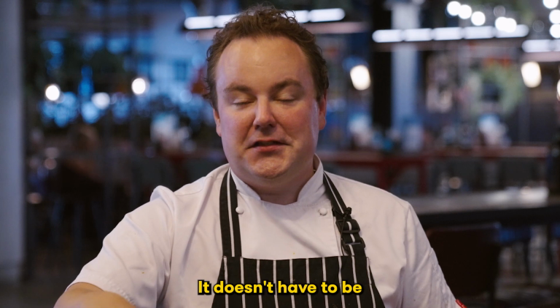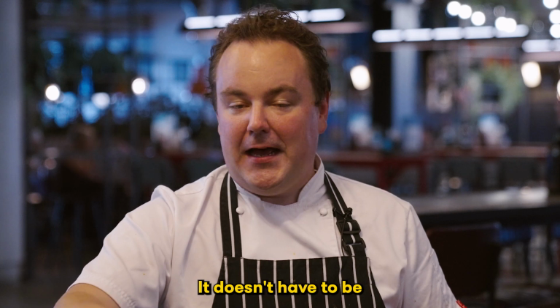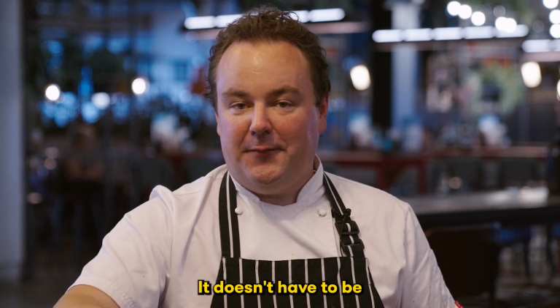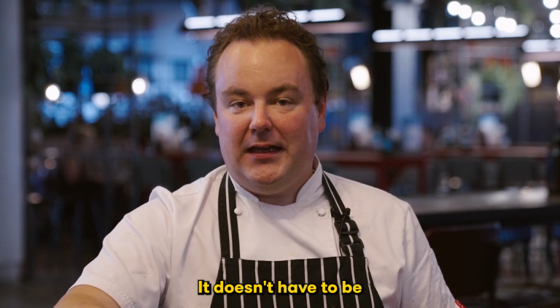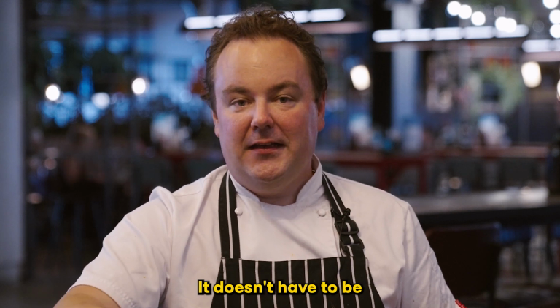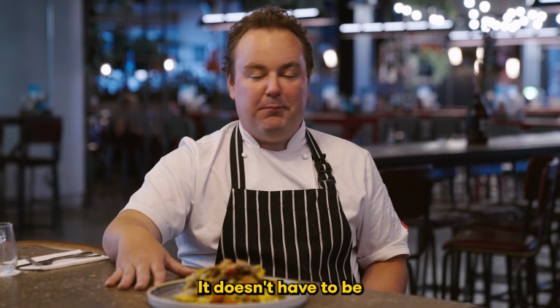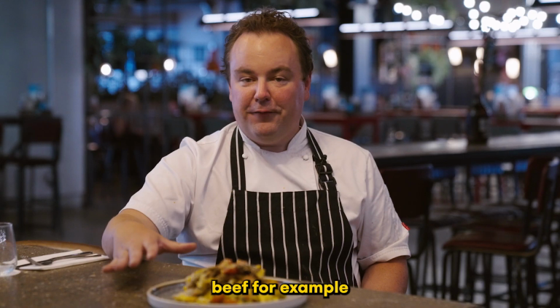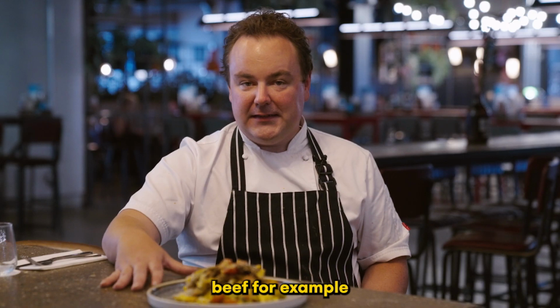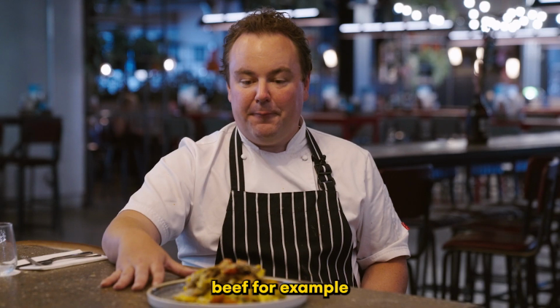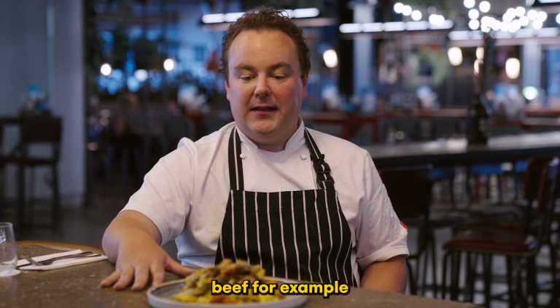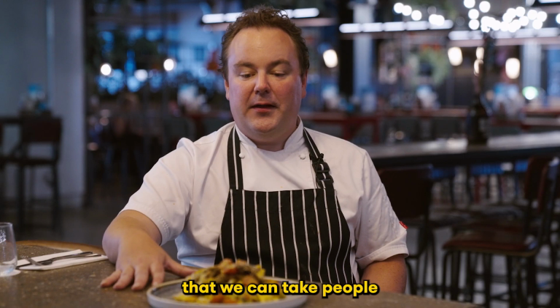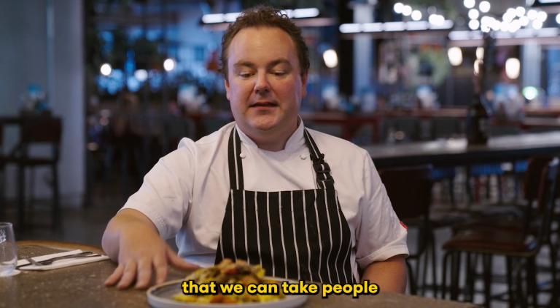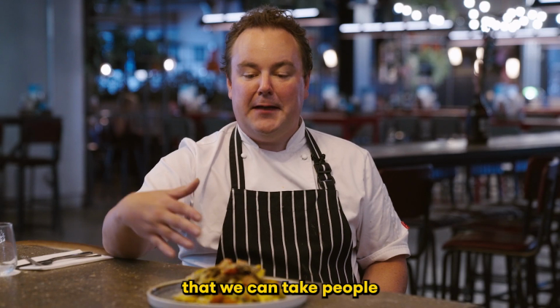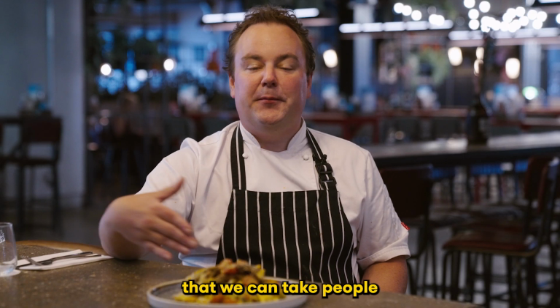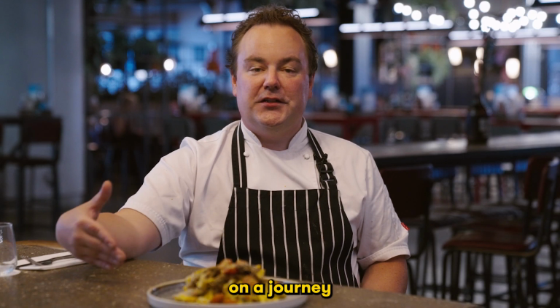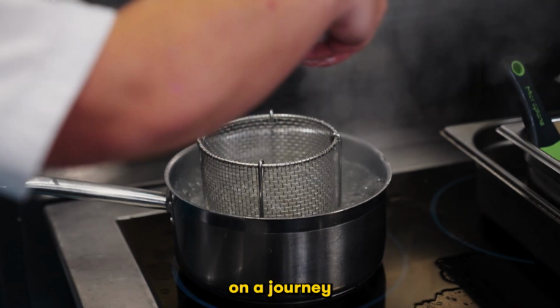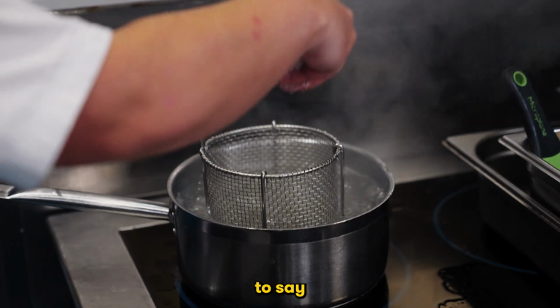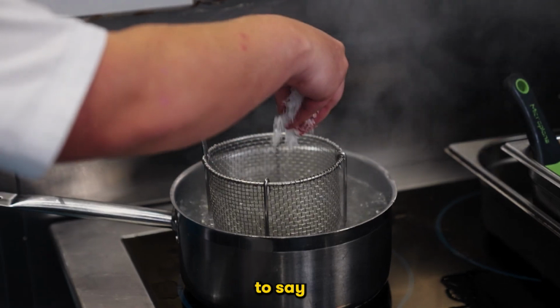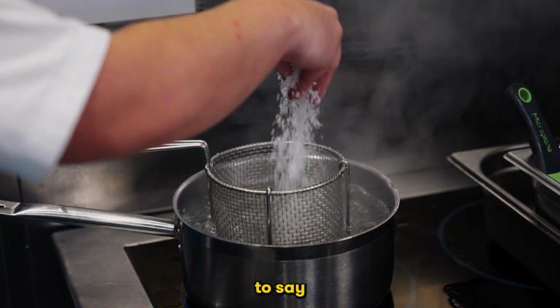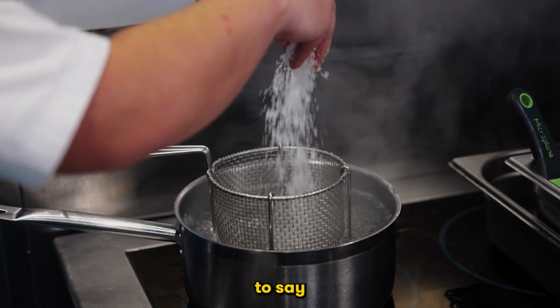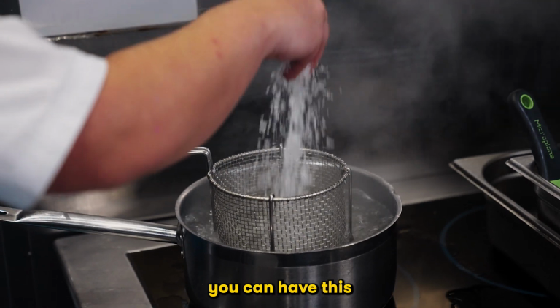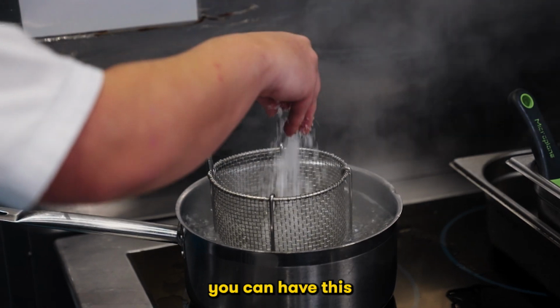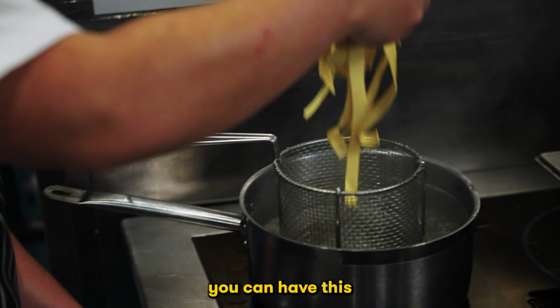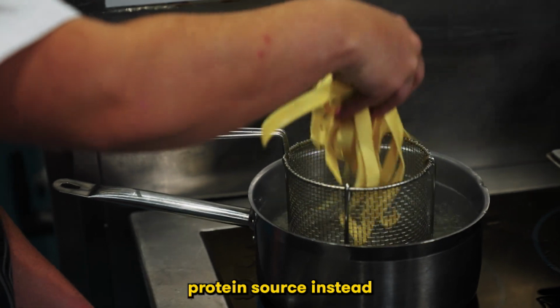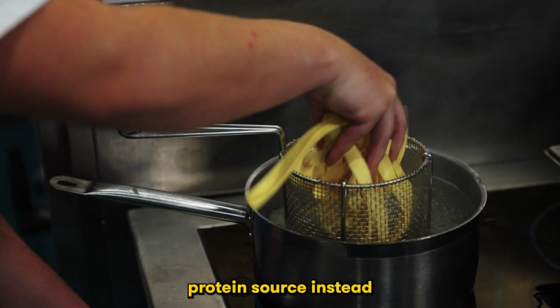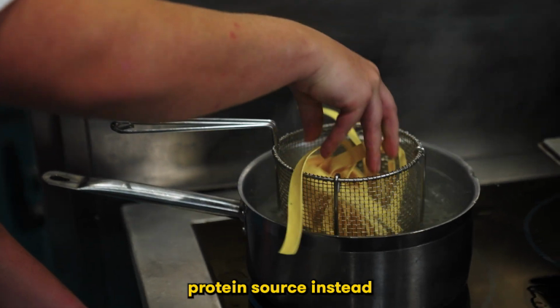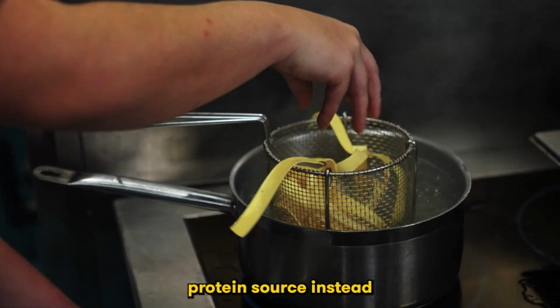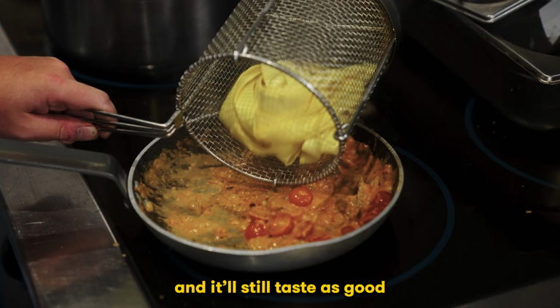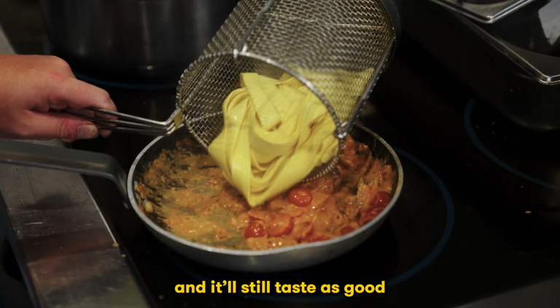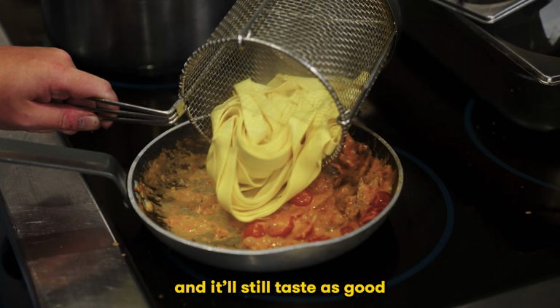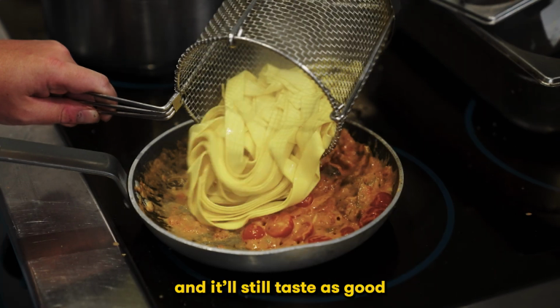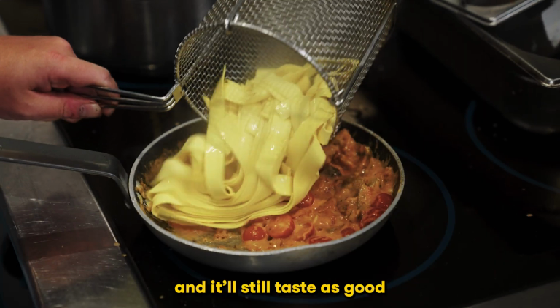It can be a good meat substitute. It doesn't have to be beef, for example — we can take people on a journey to say you can have this protein instead and it'll still taste as good.